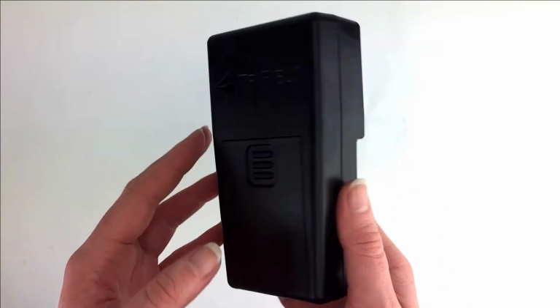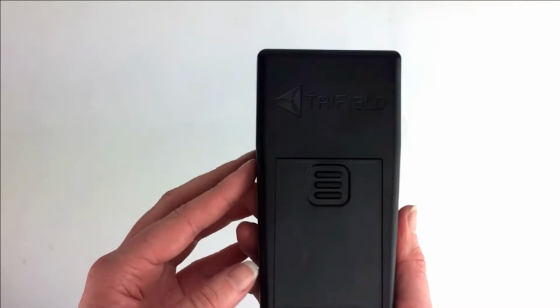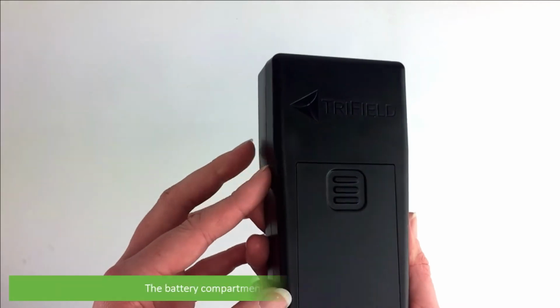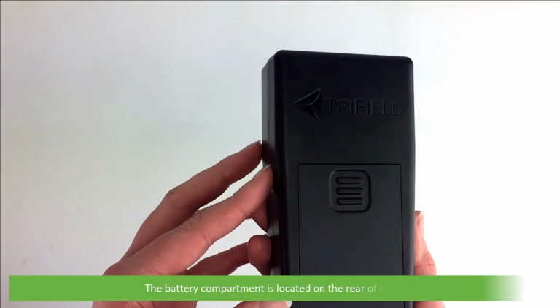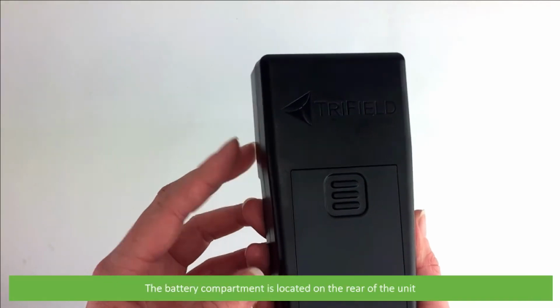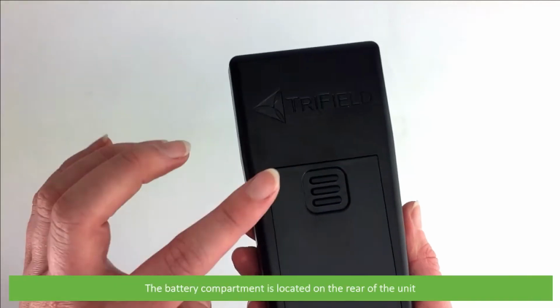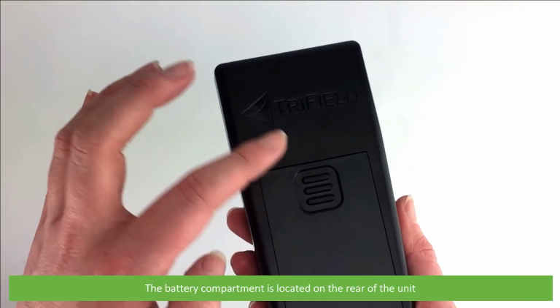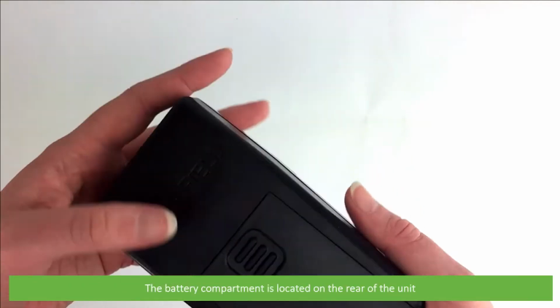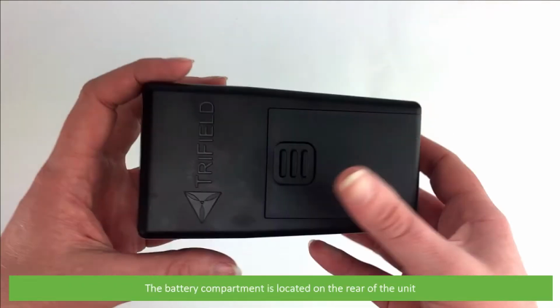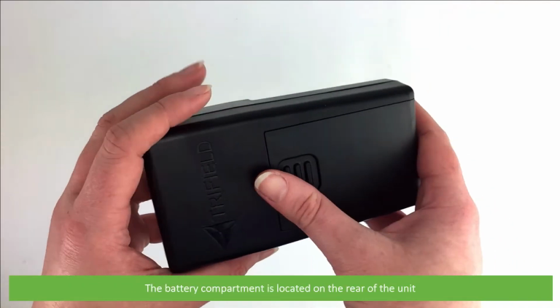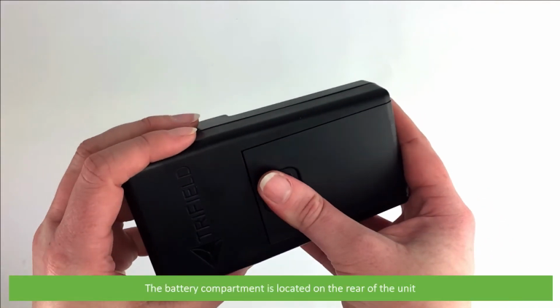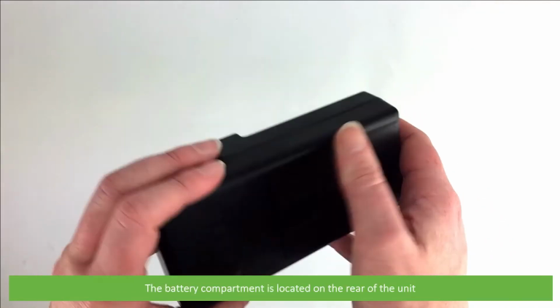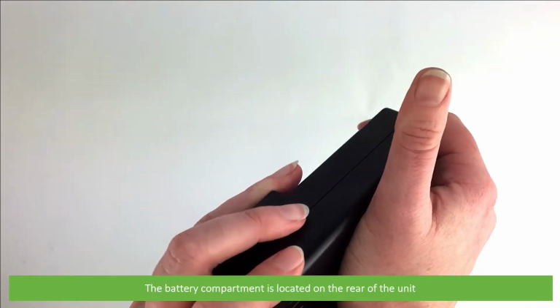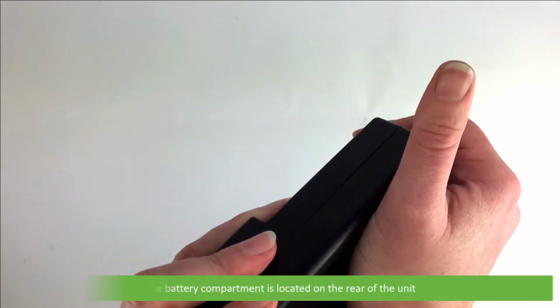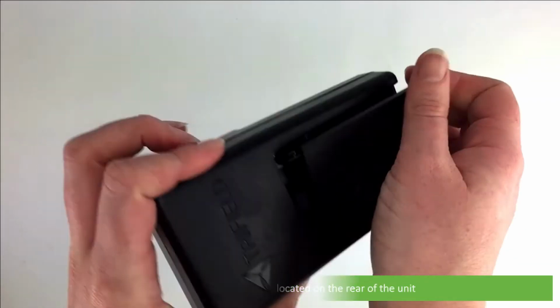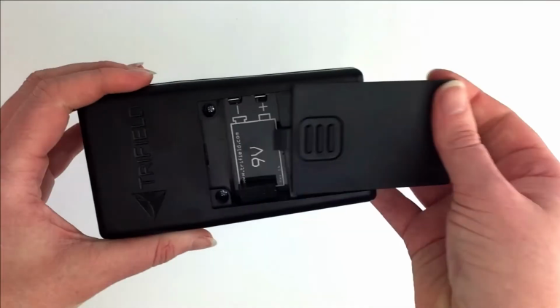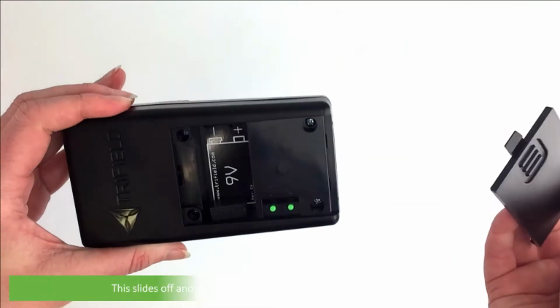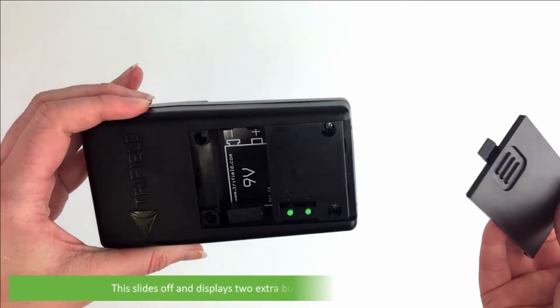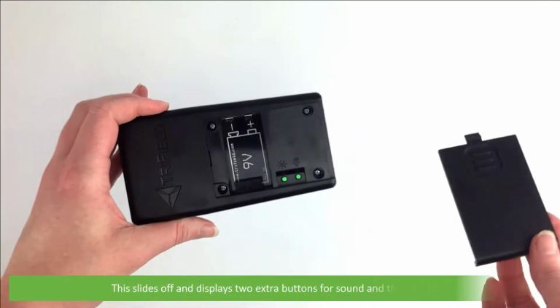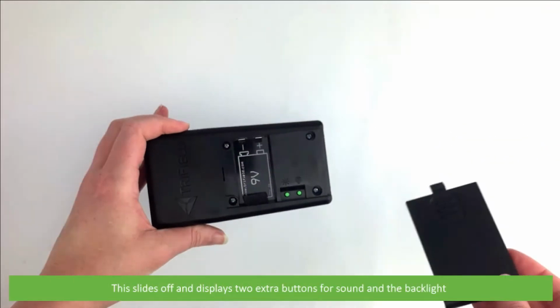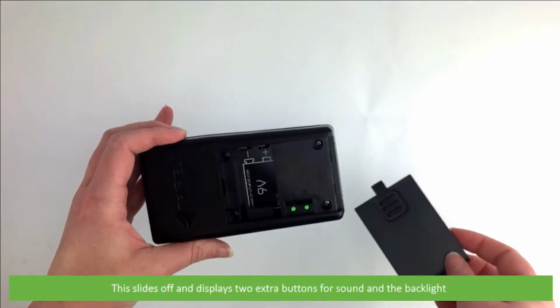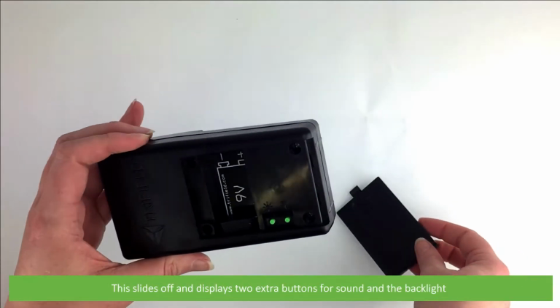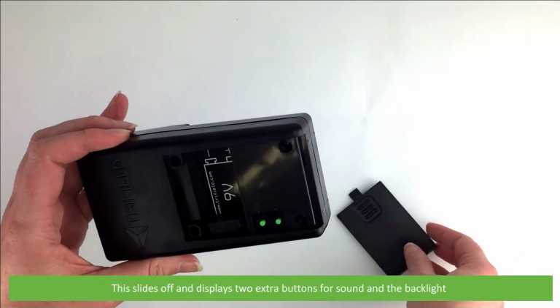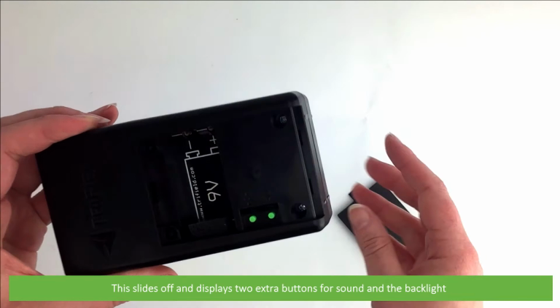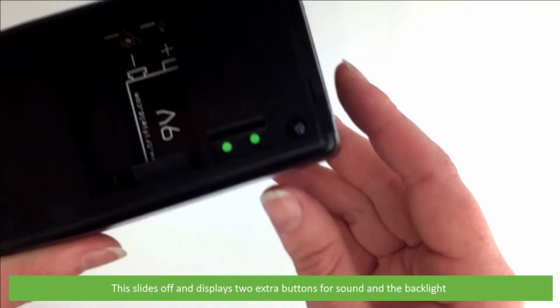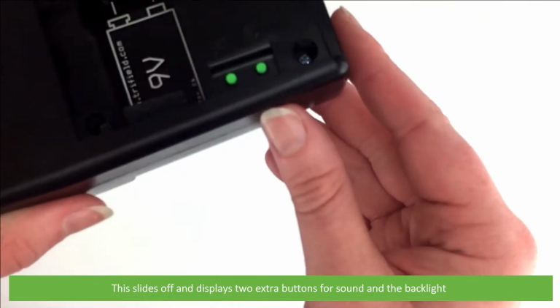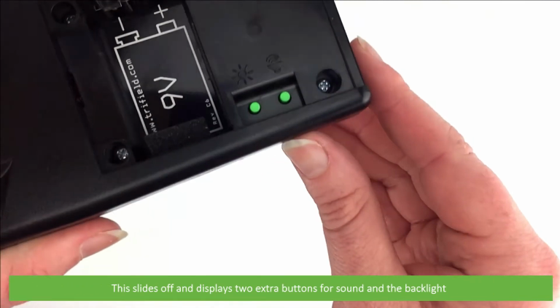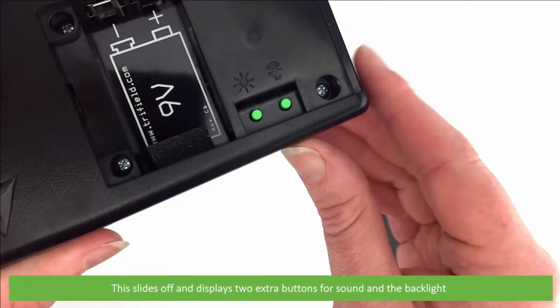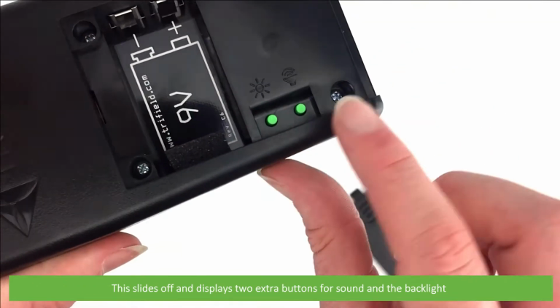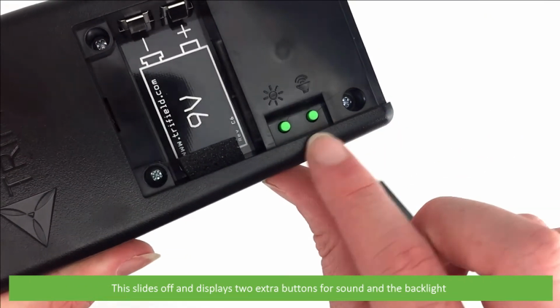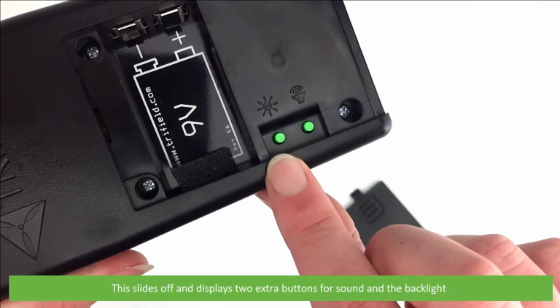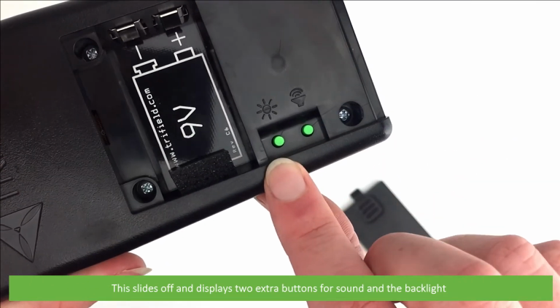The battery compartment is located on the rear of the unit. This slides off and displays two extra buttons to turn on or off the sound and backlight.